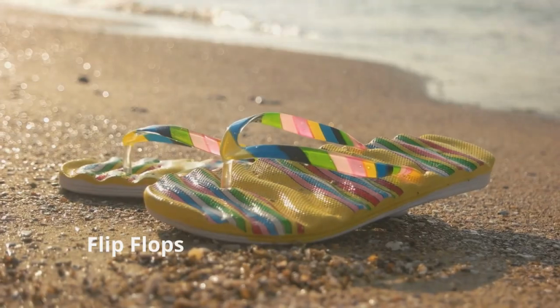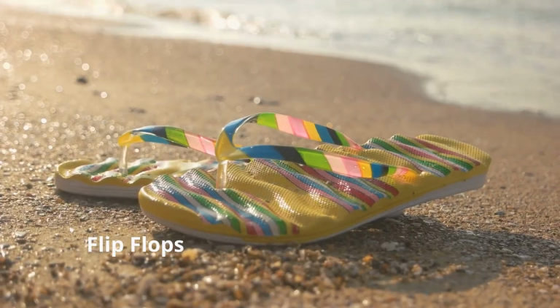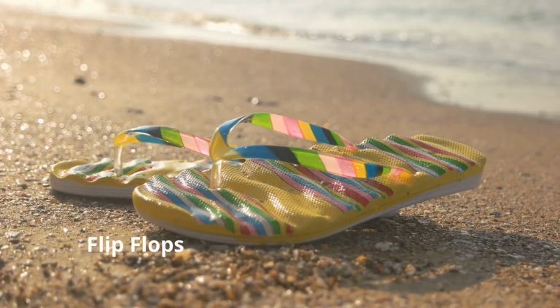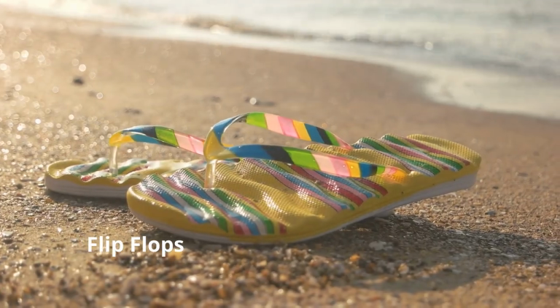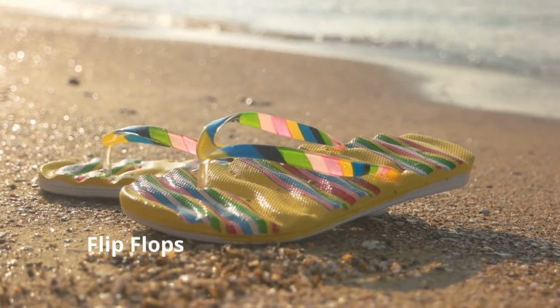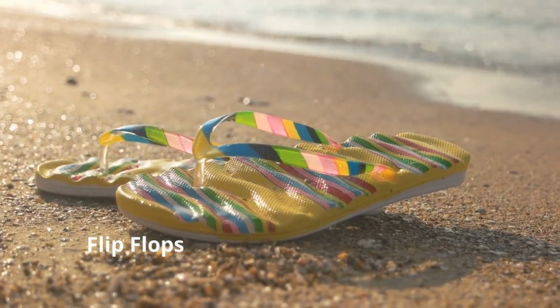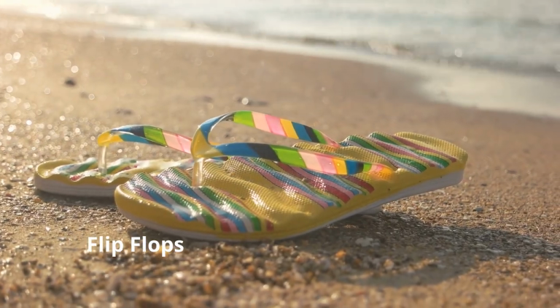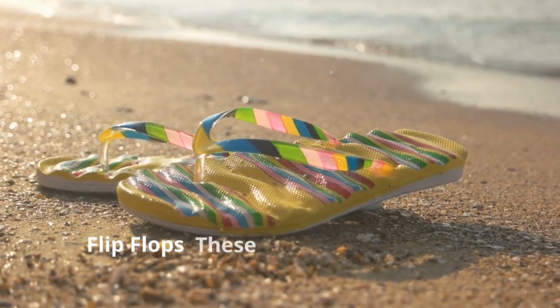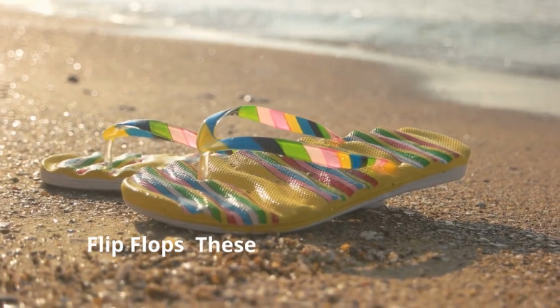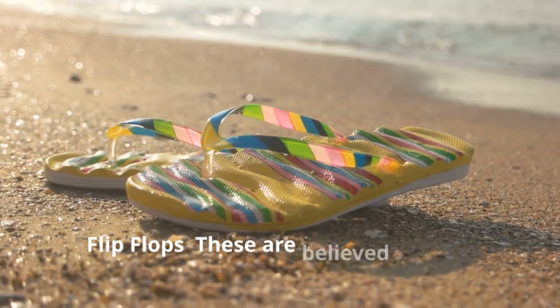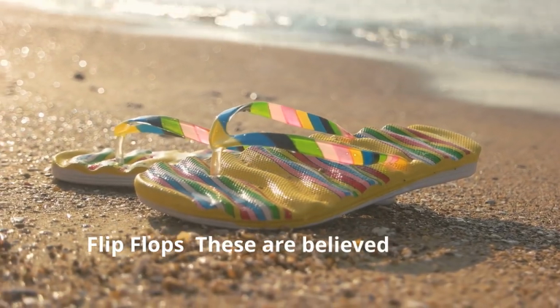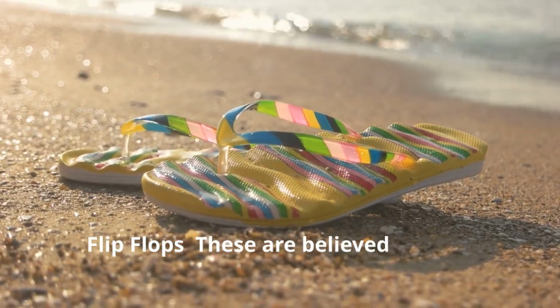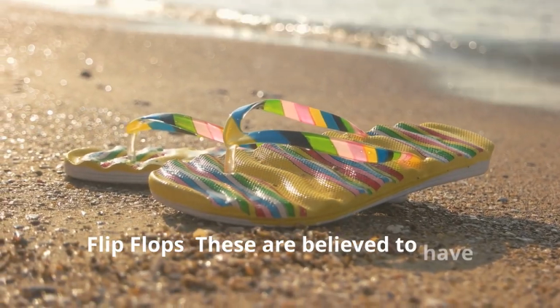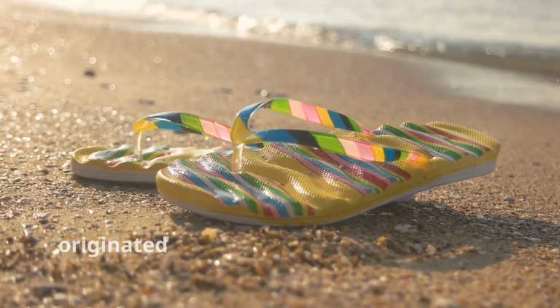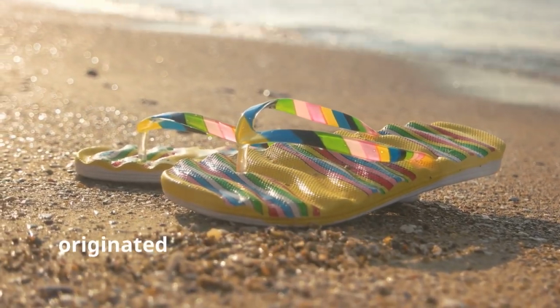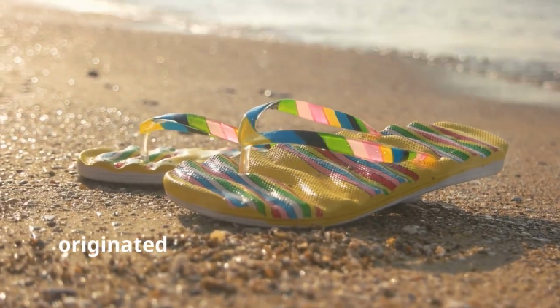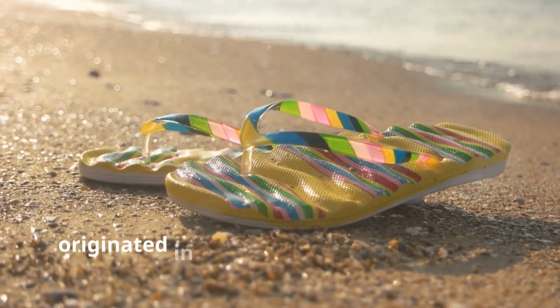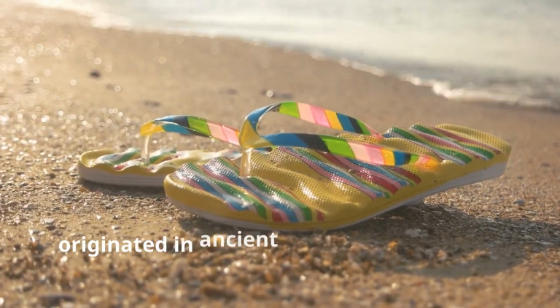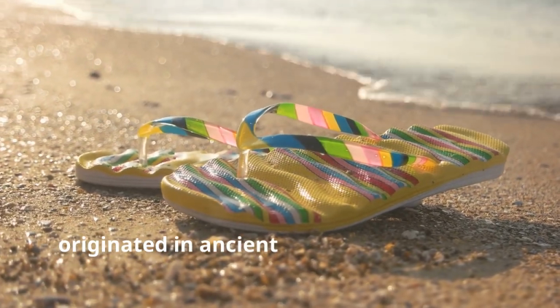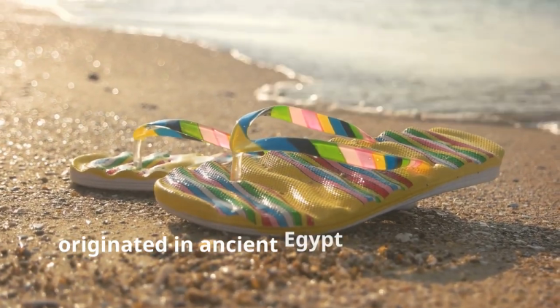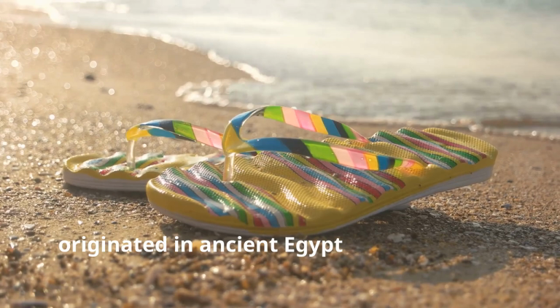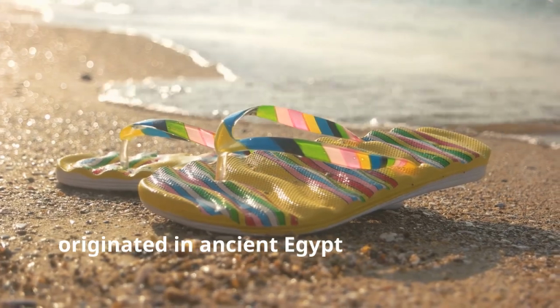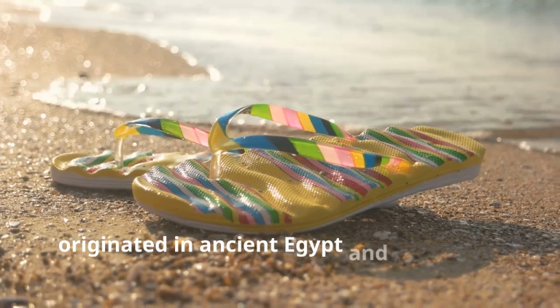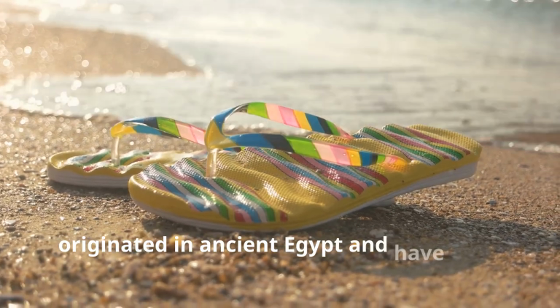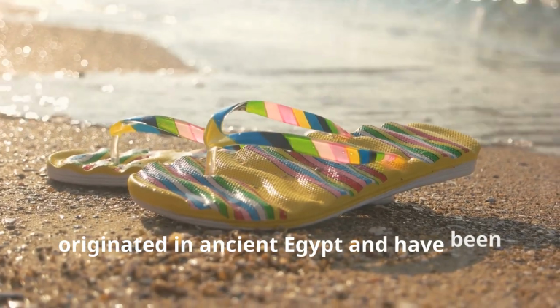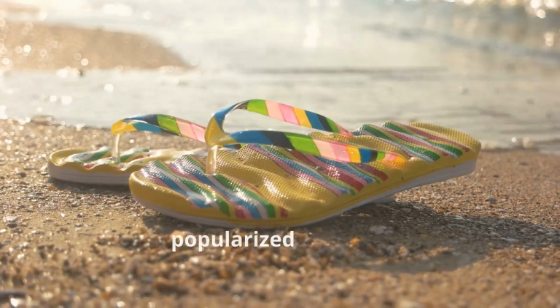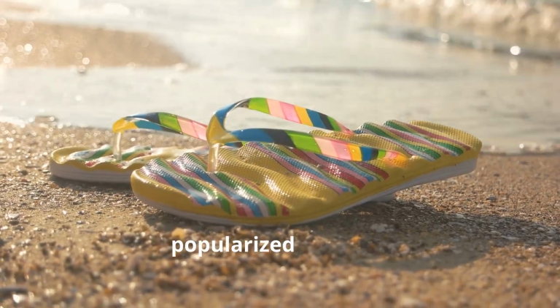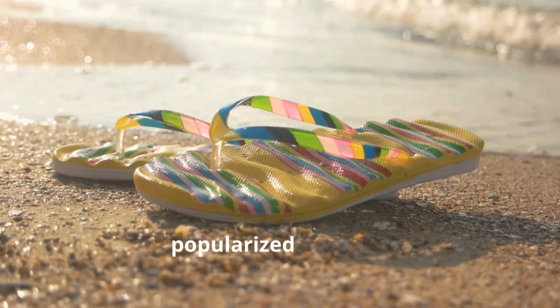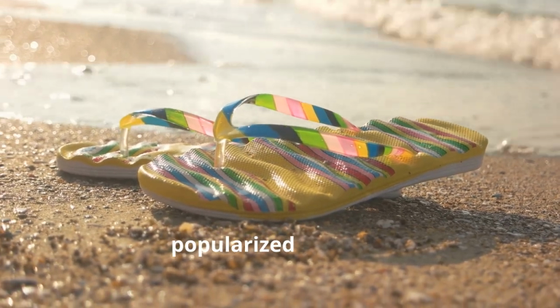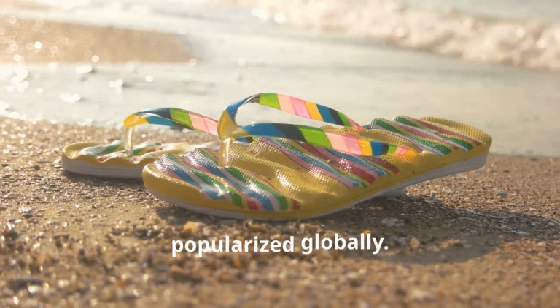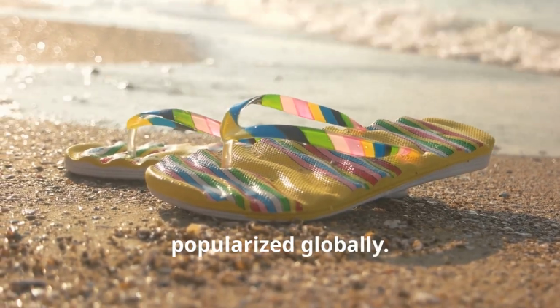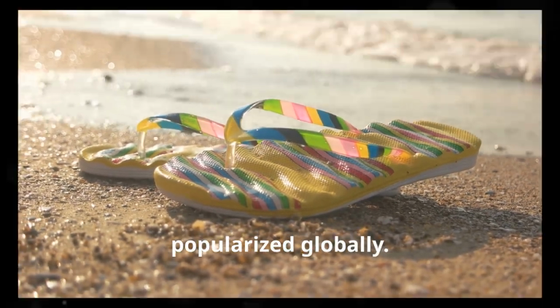4. Flip-flops. These are believed to have originated in ancient Egypt and have been popularised globally.